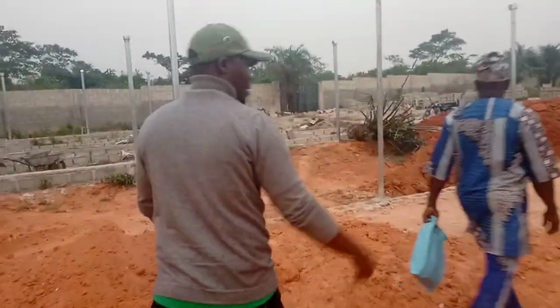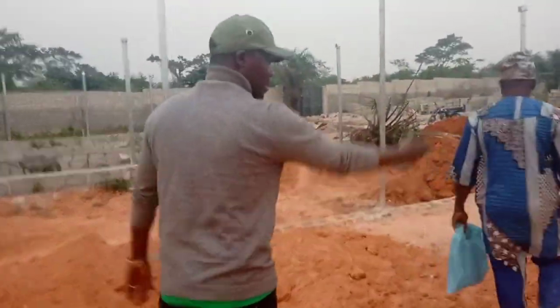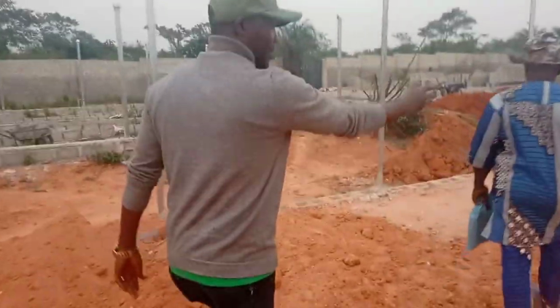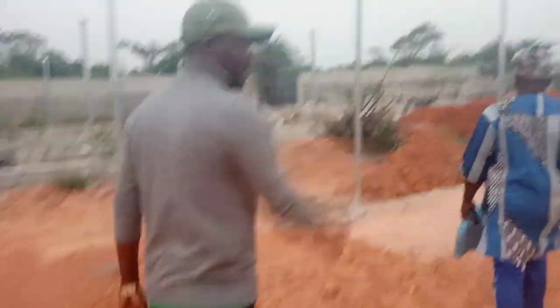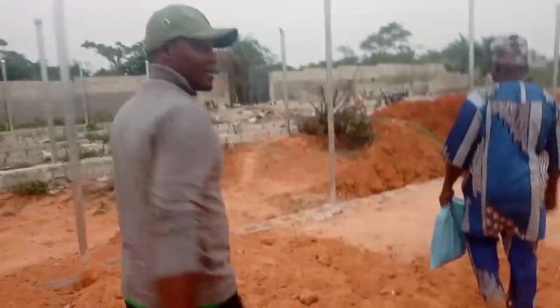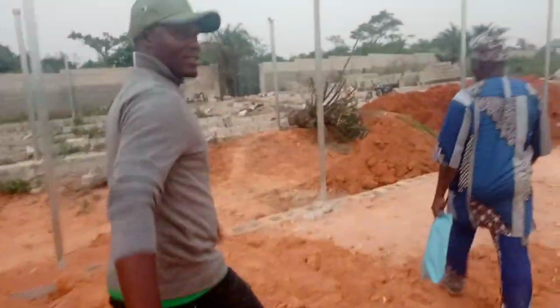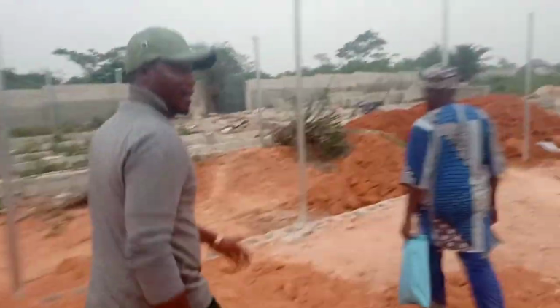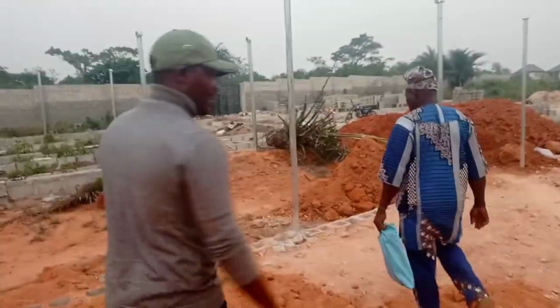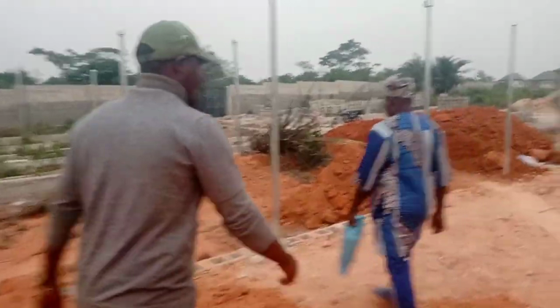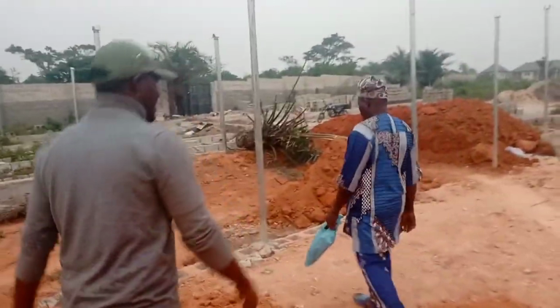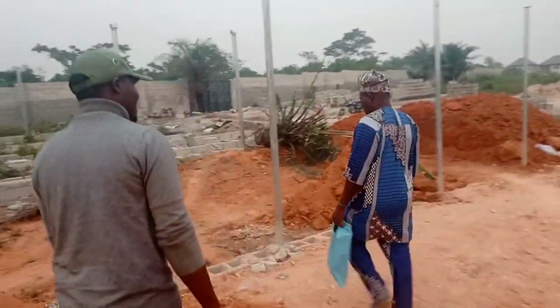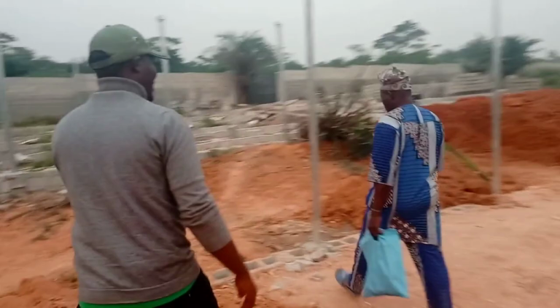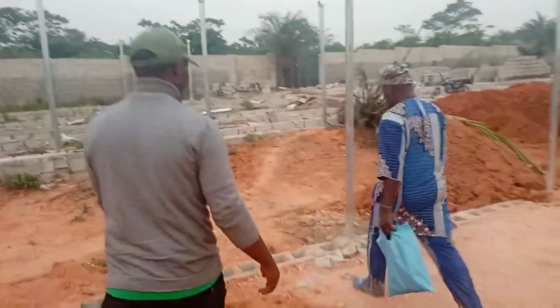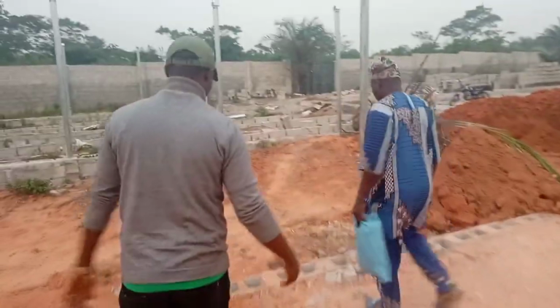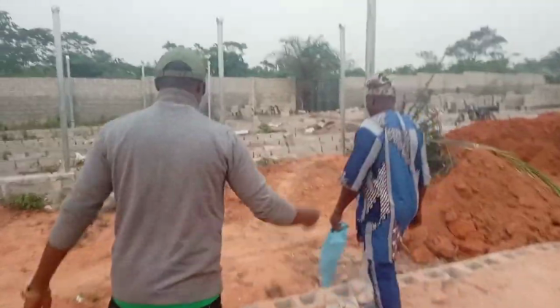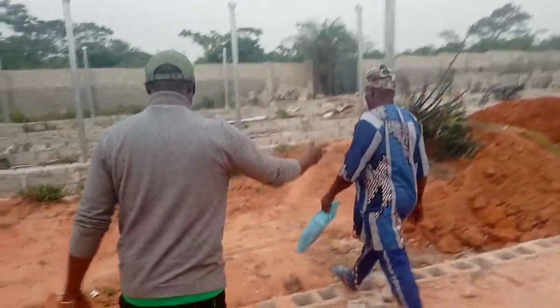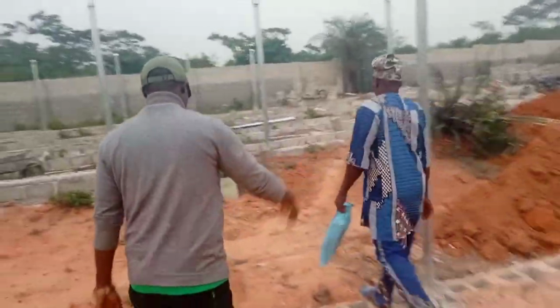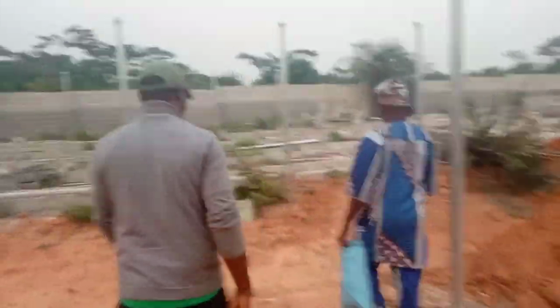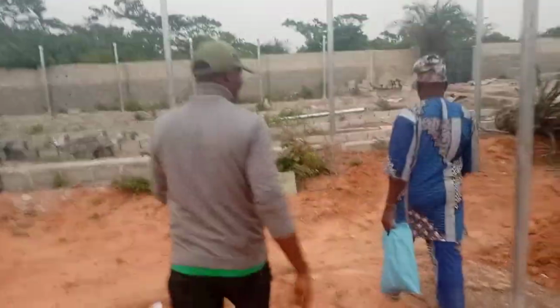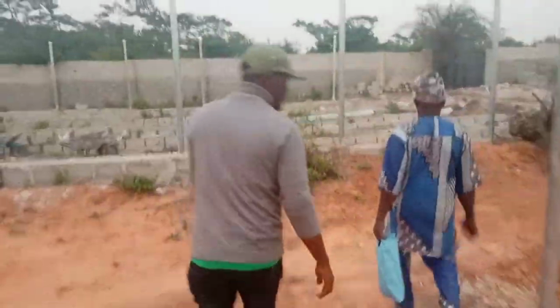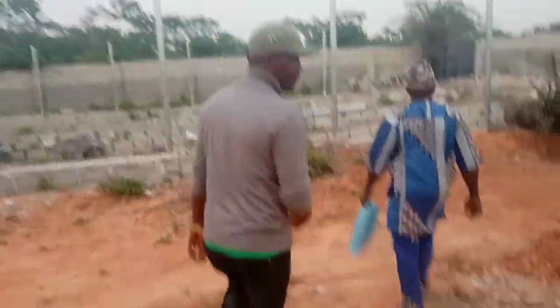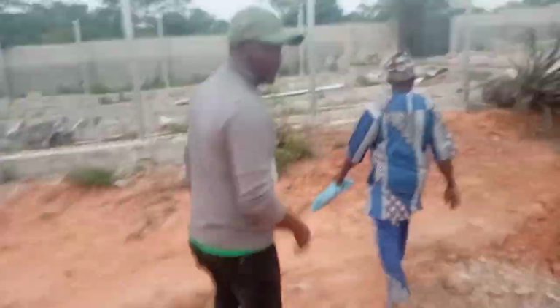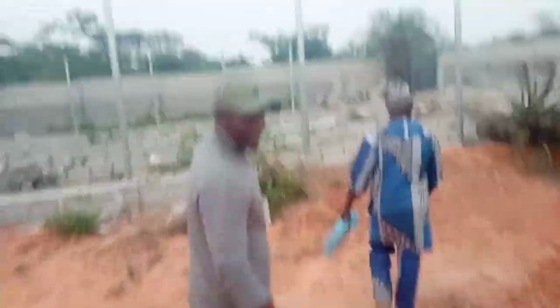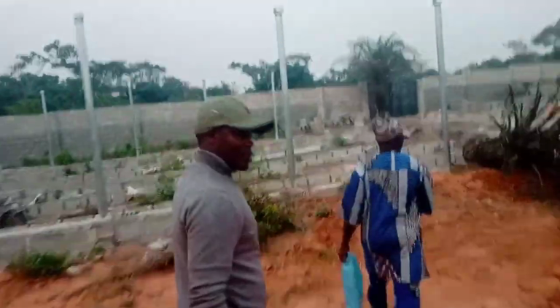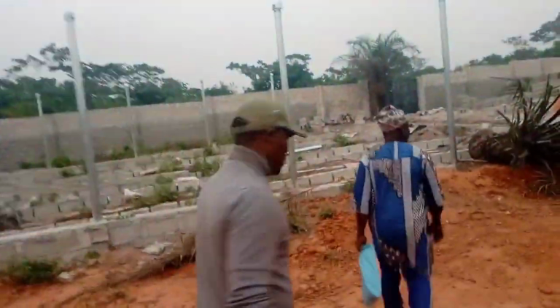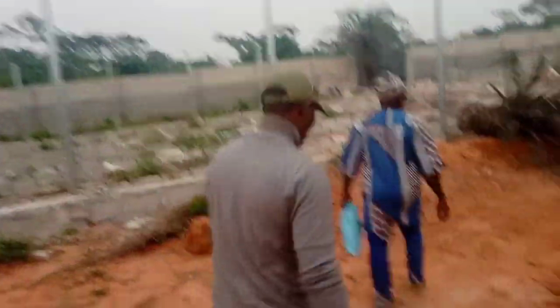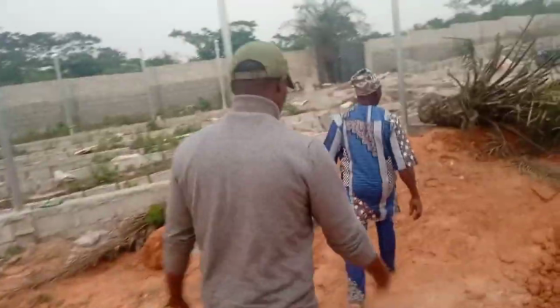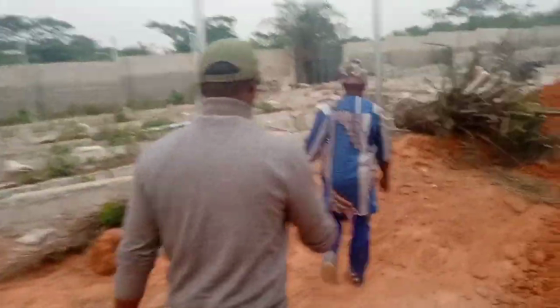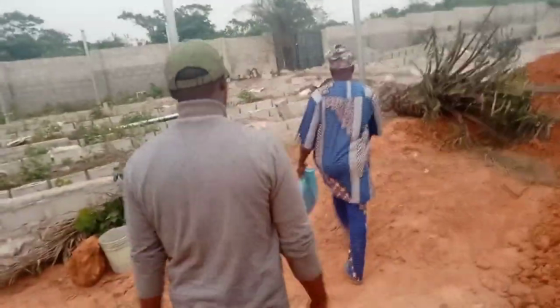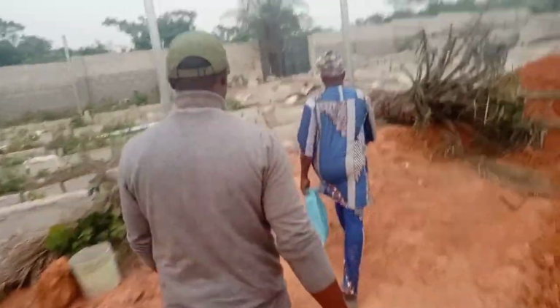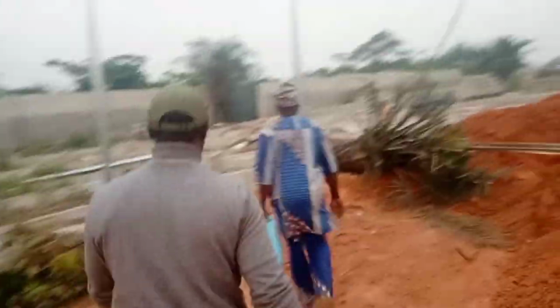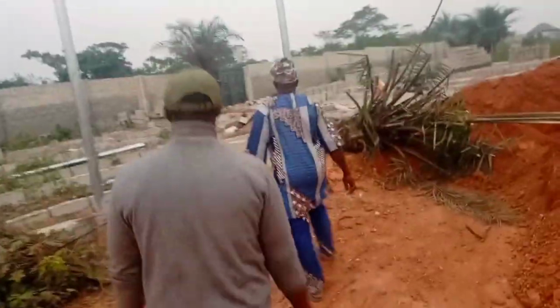This is my engineer, Engineer Ola. He's naturally doing a very good job on site.